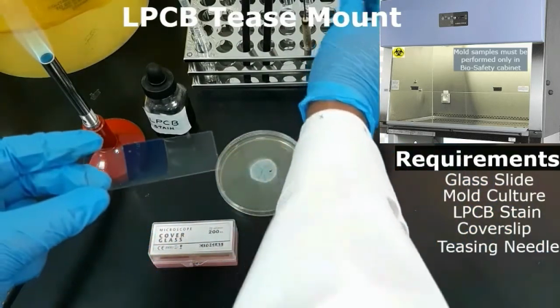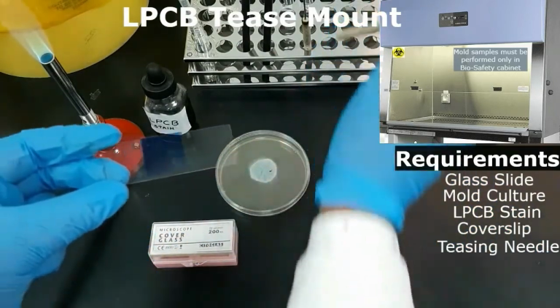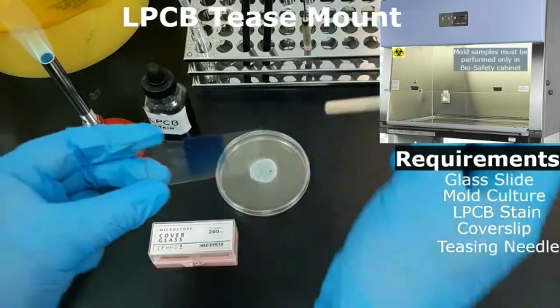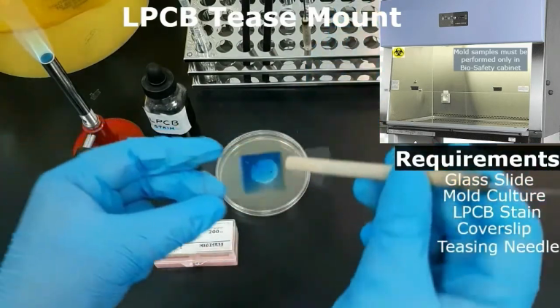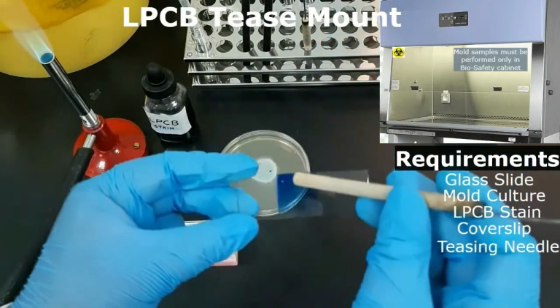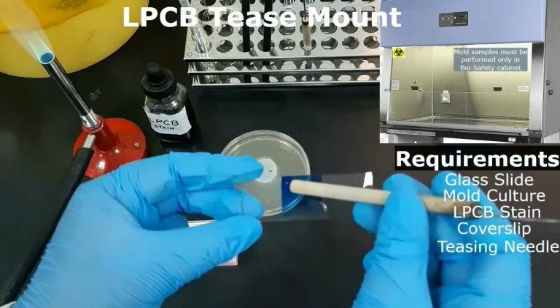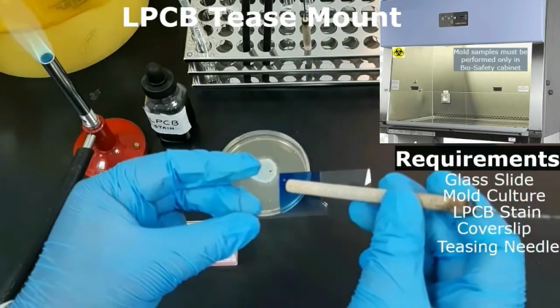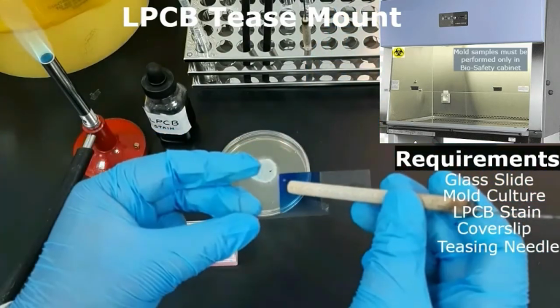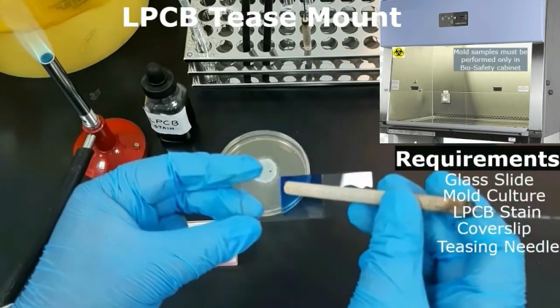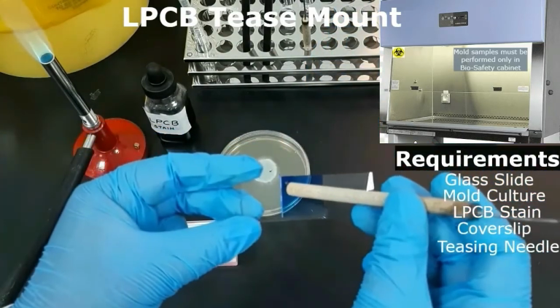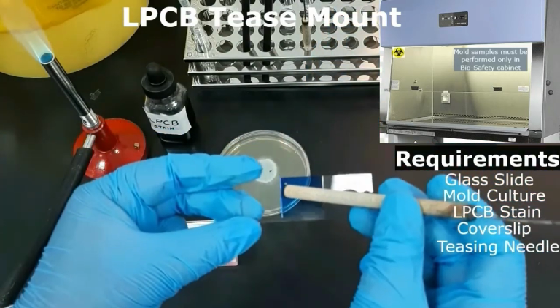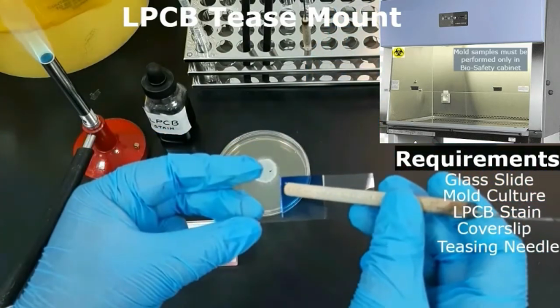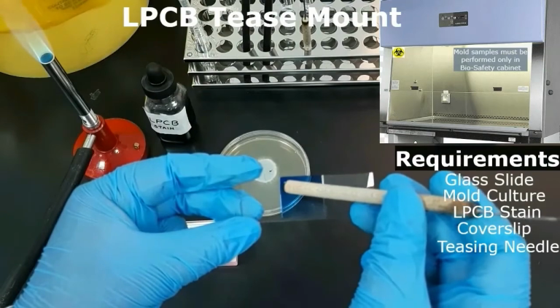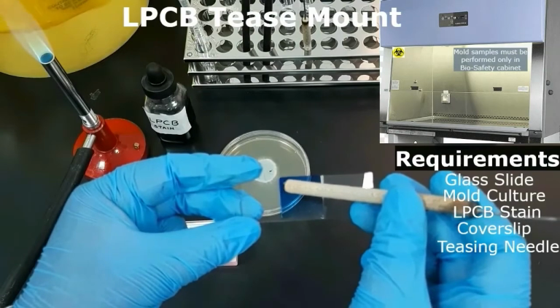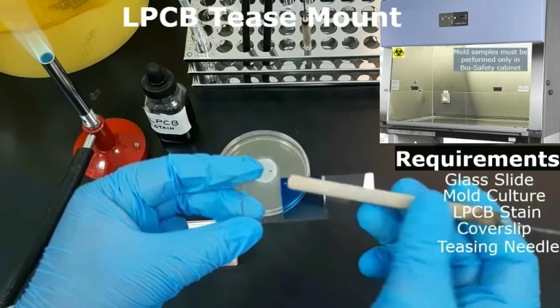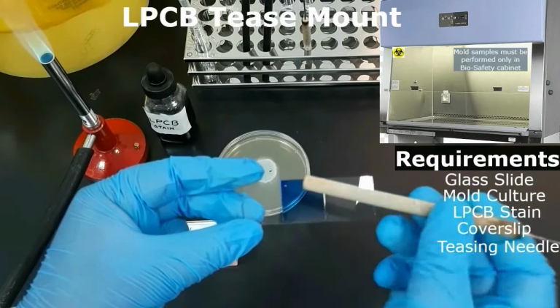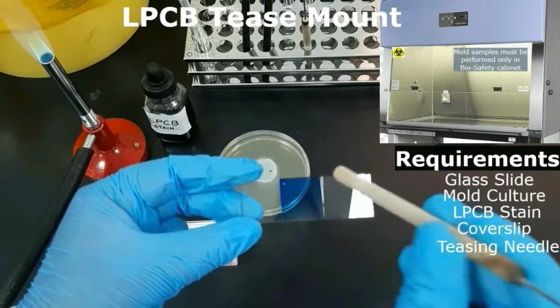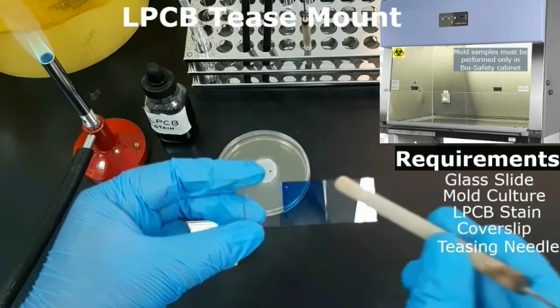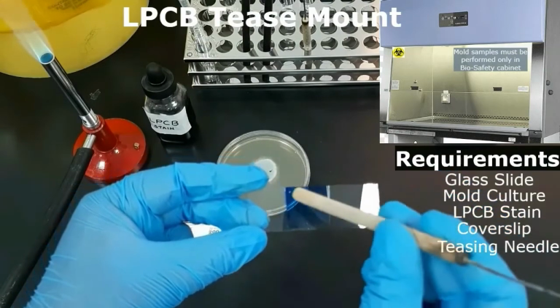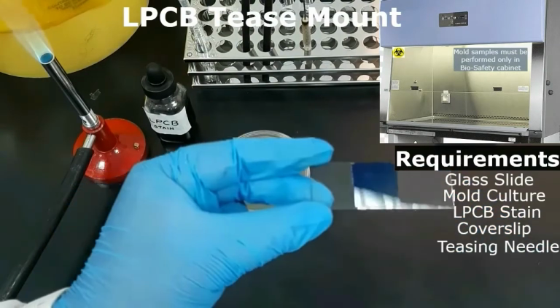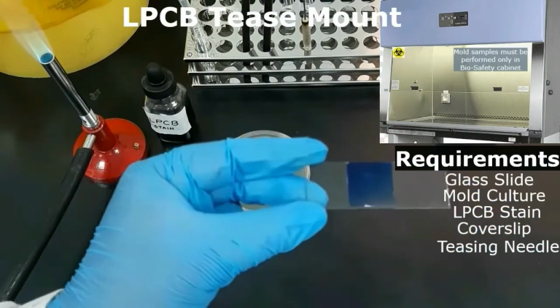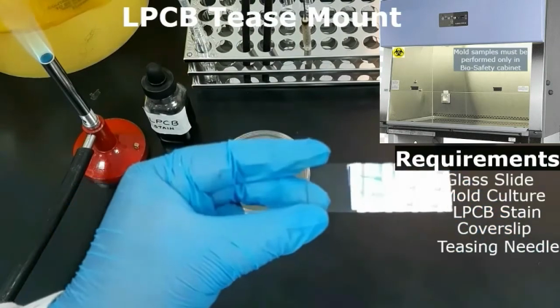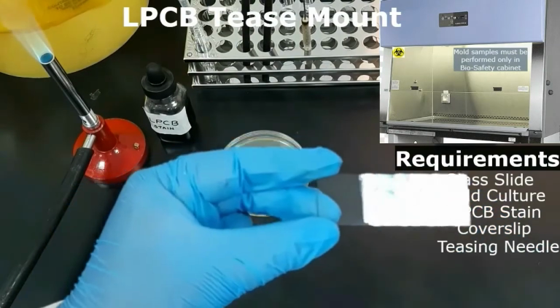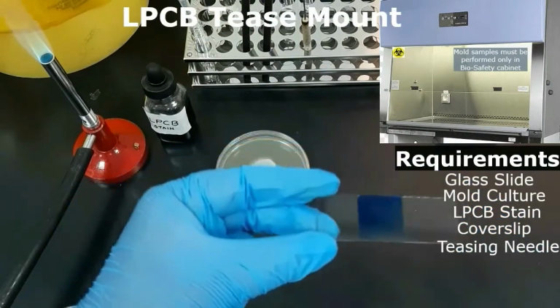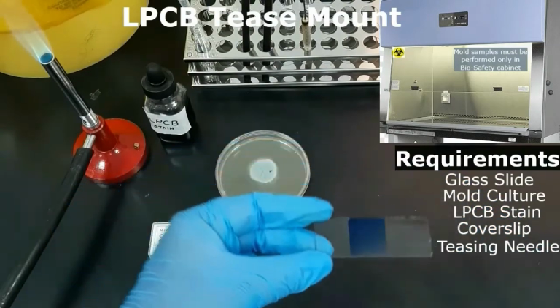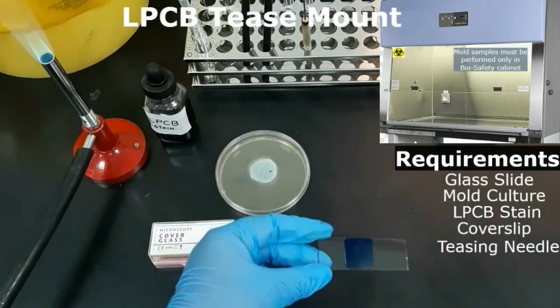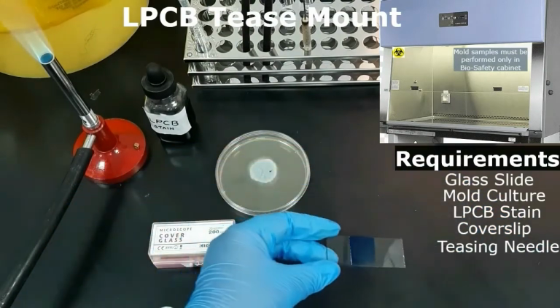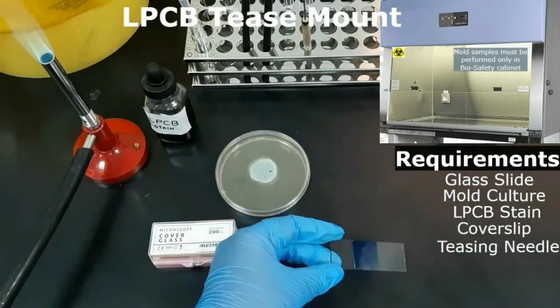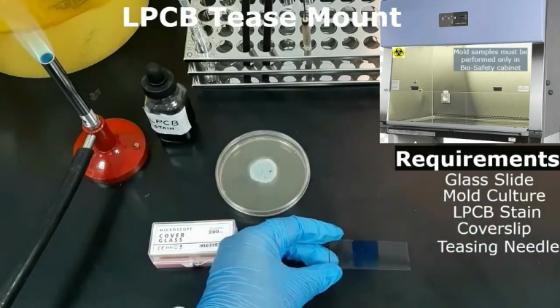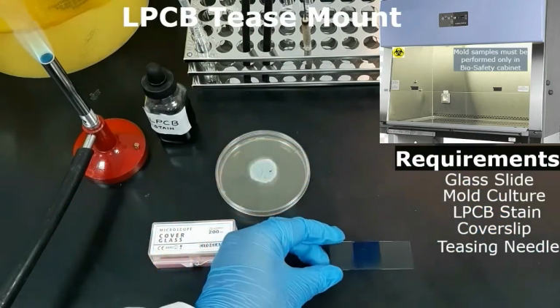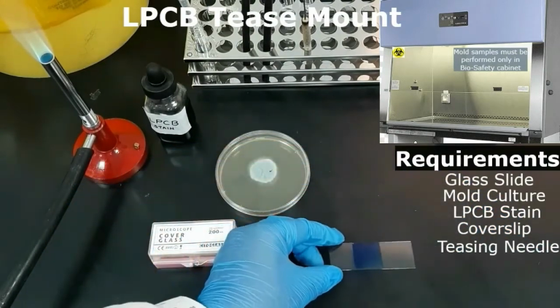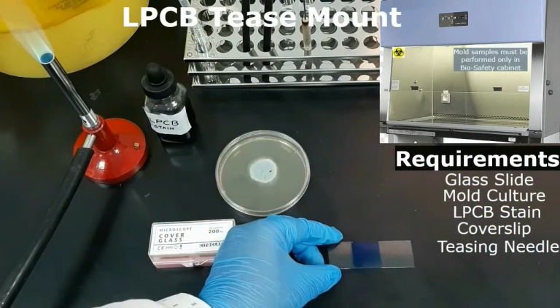Remove the air bubbles under the cover slip by gently pressing down the cover slip with a toothpick or with the back side of a teasing needle.